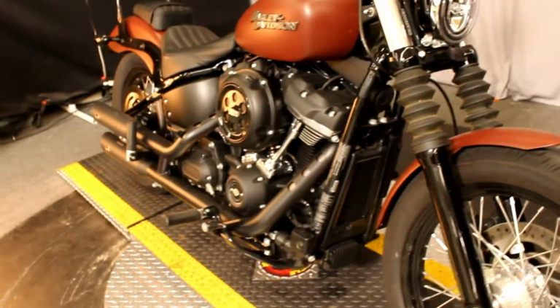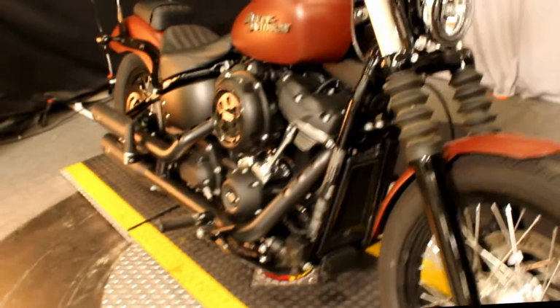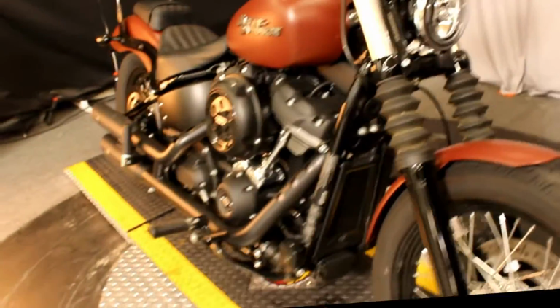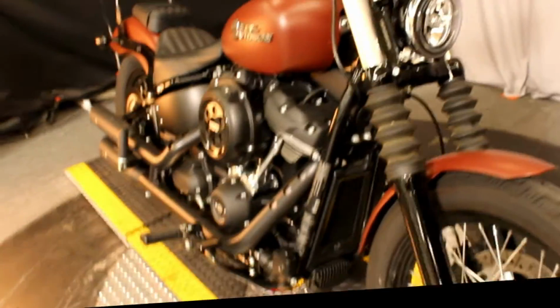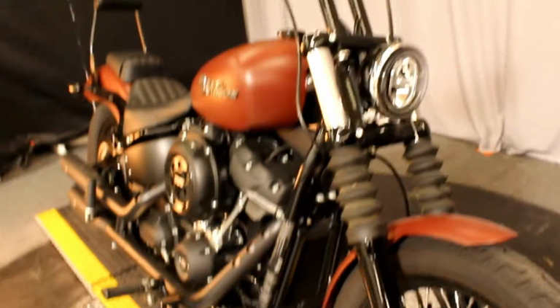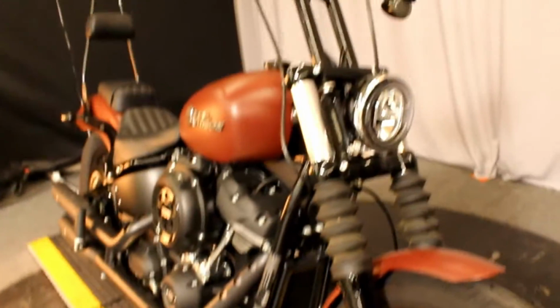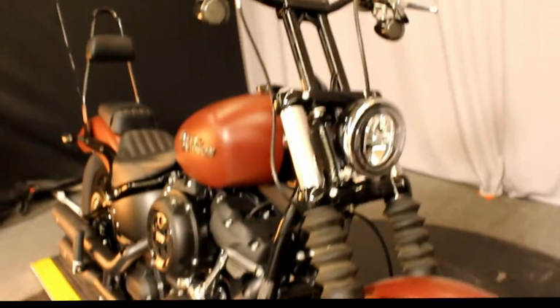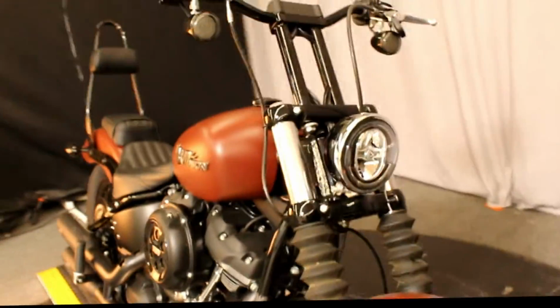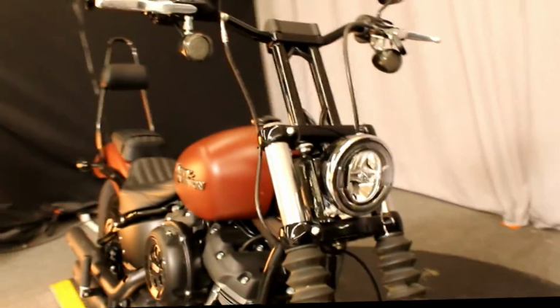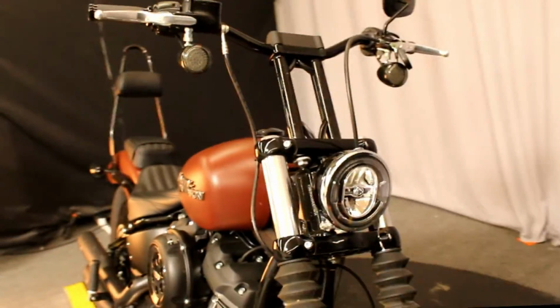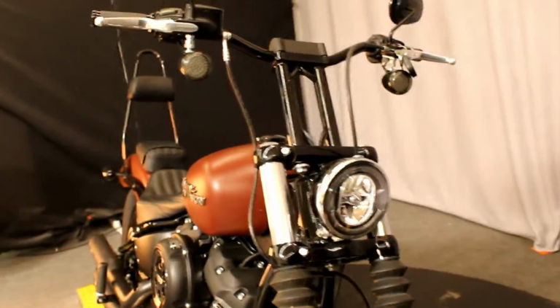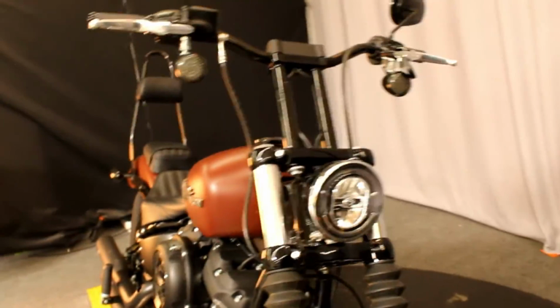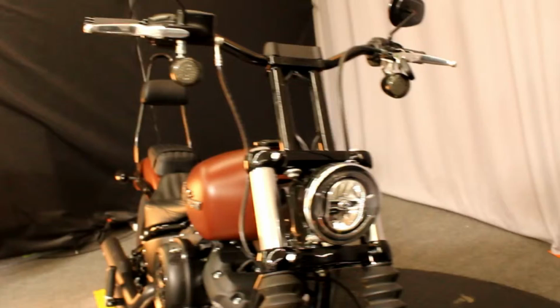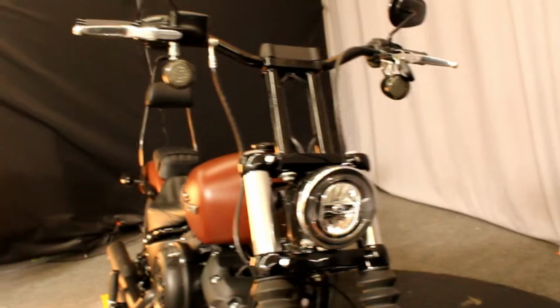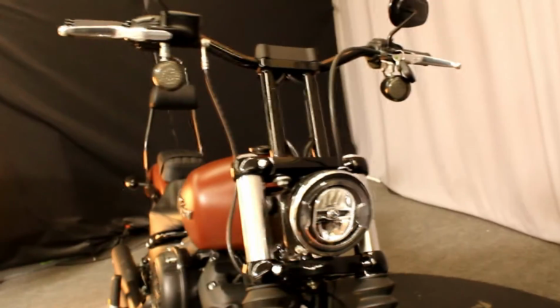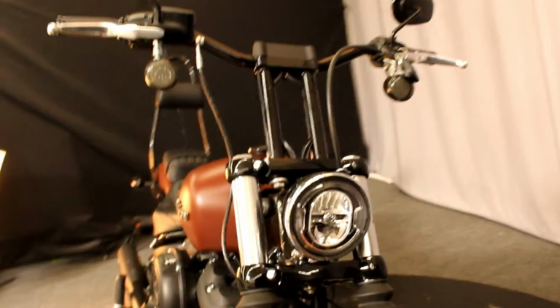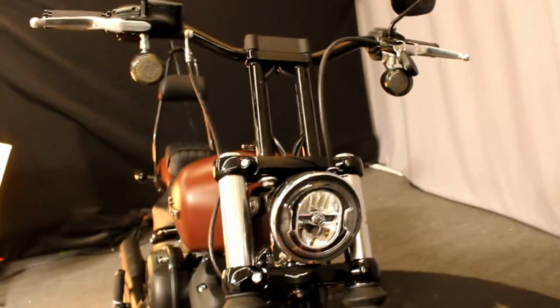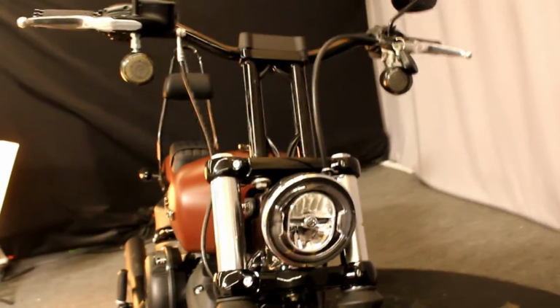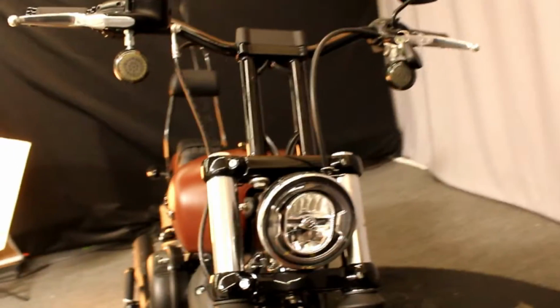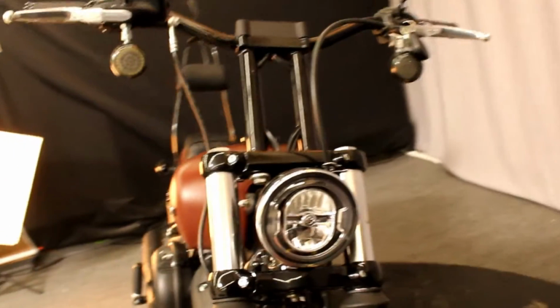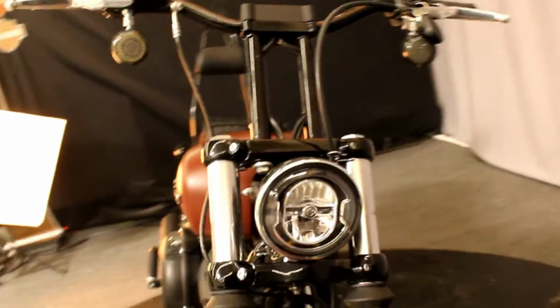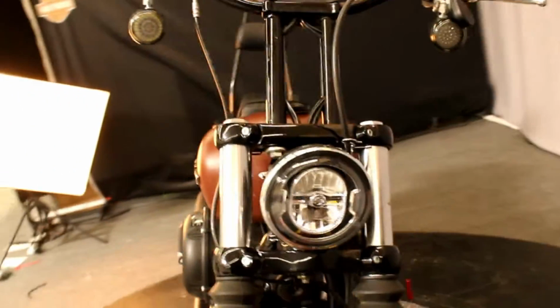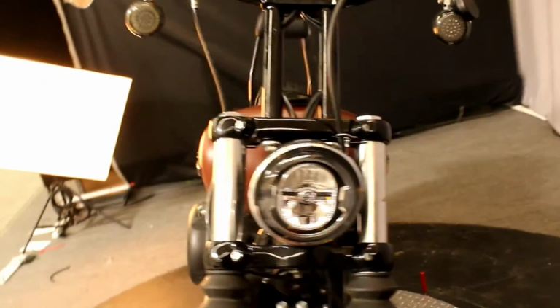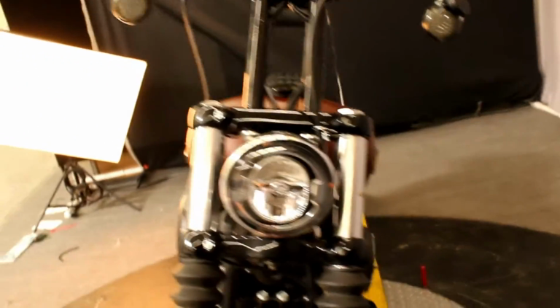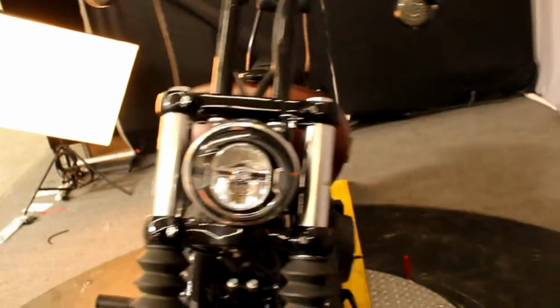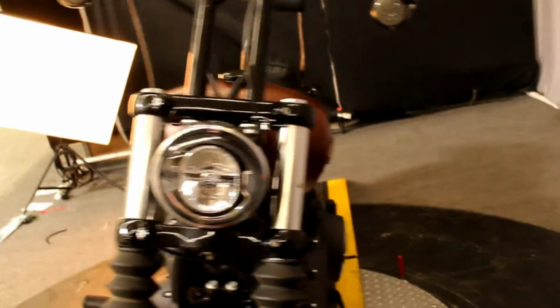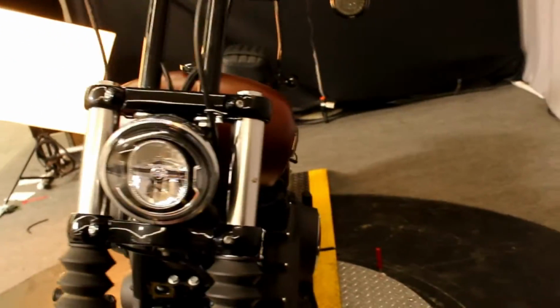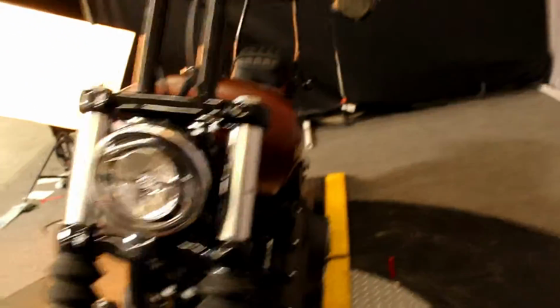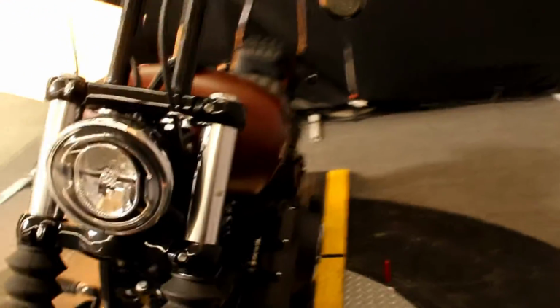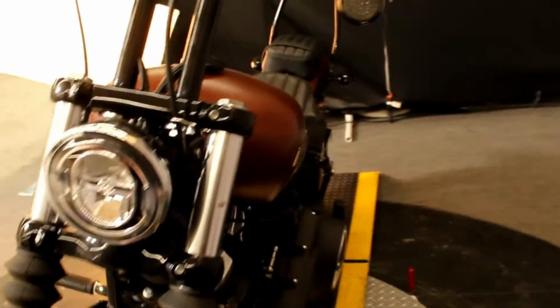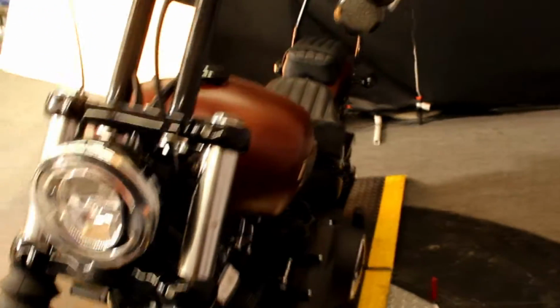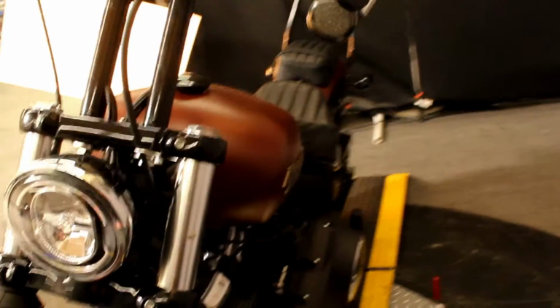The previous owner installed LED turn signals, upgraded bars, and an S&S exhaust.